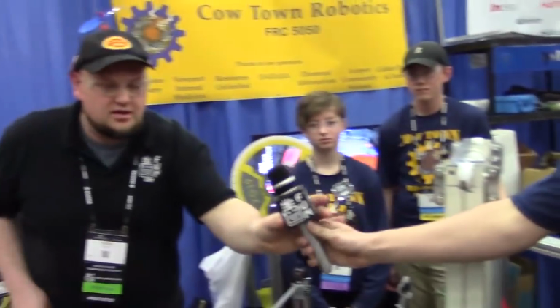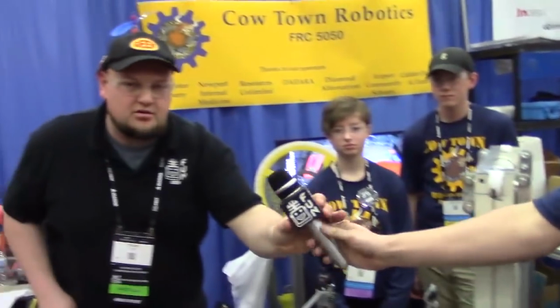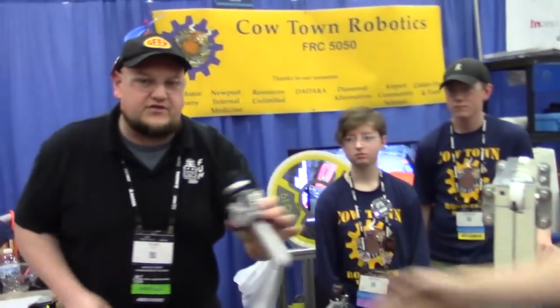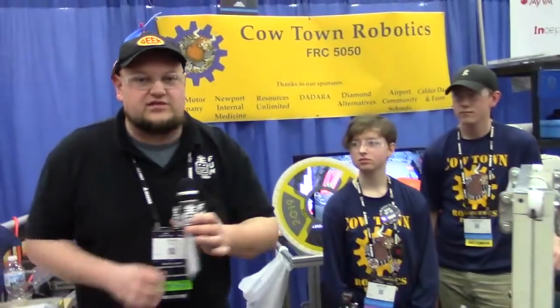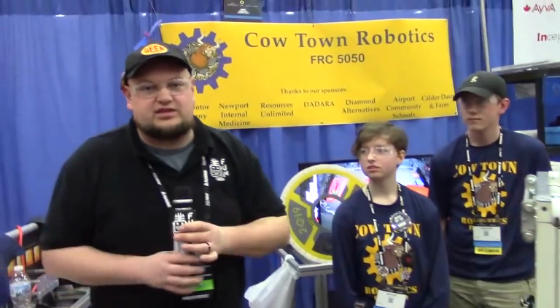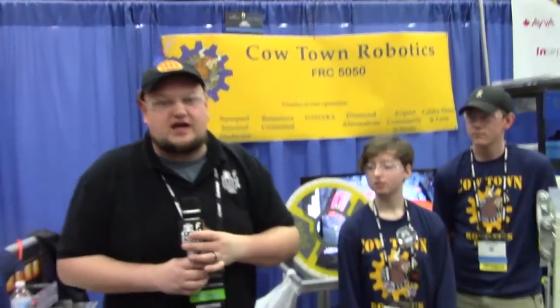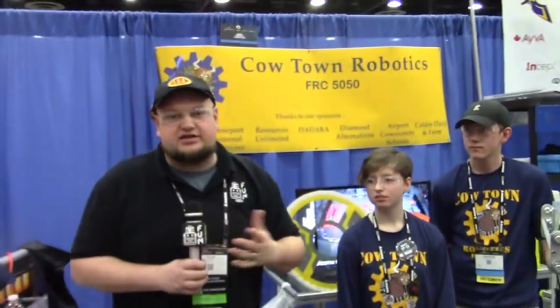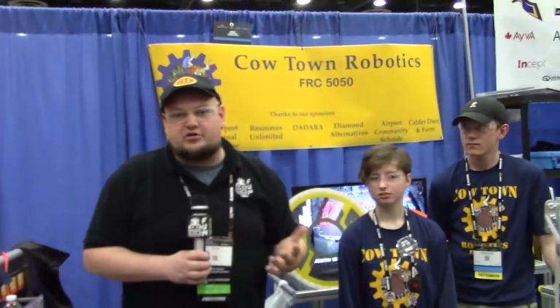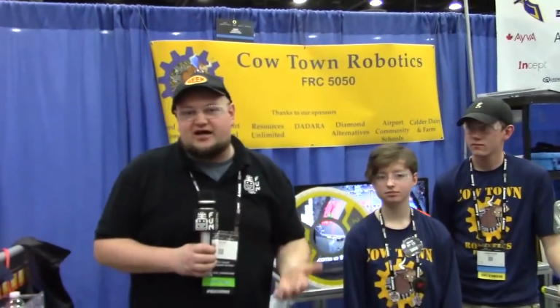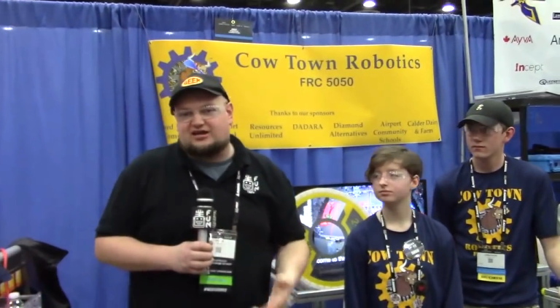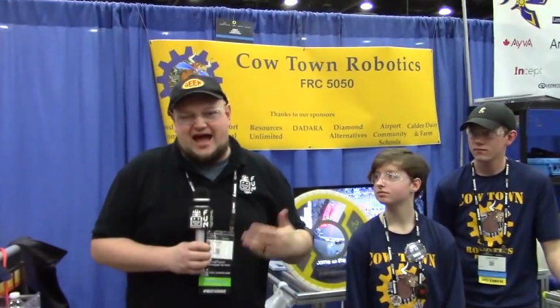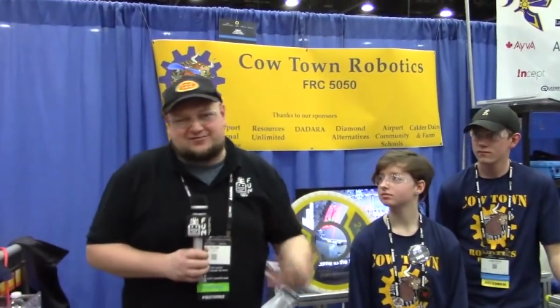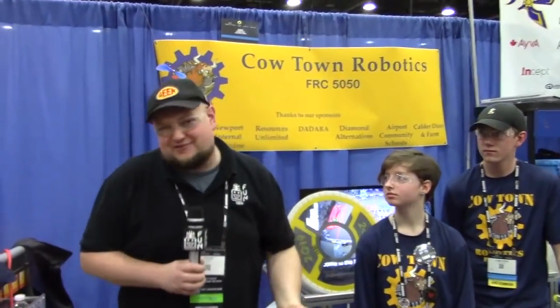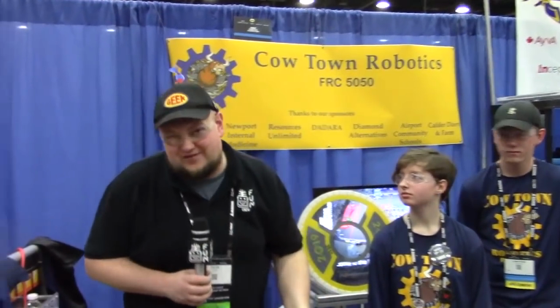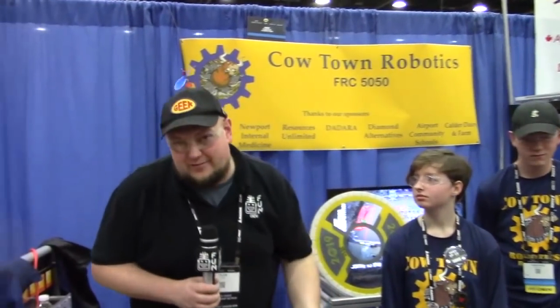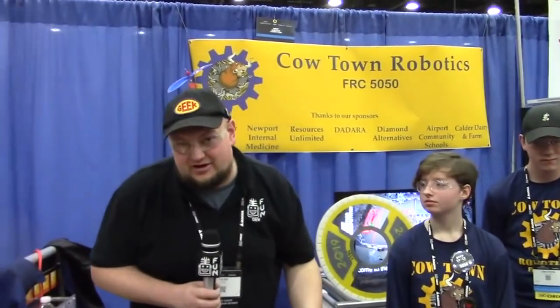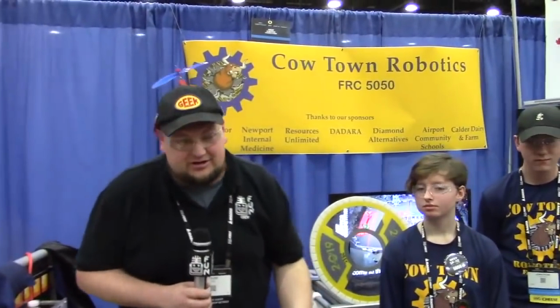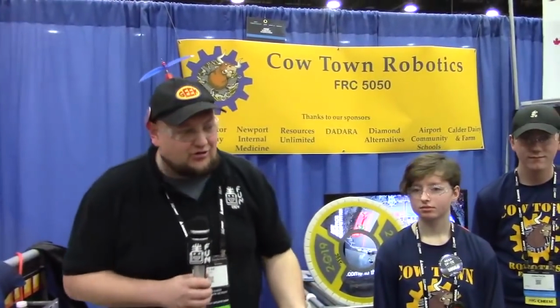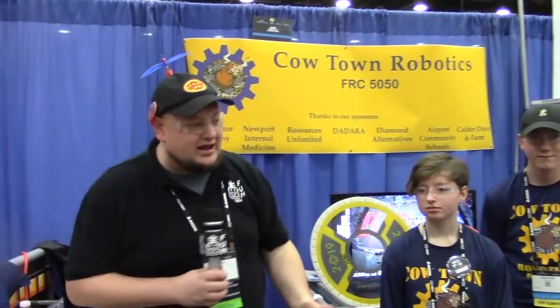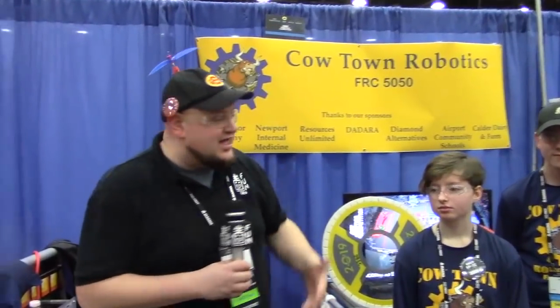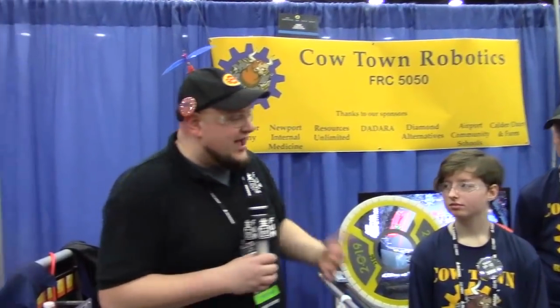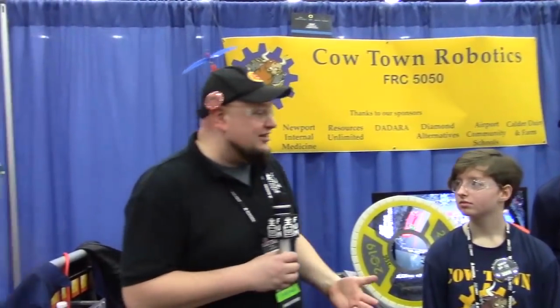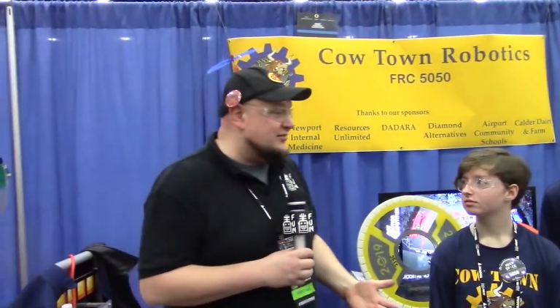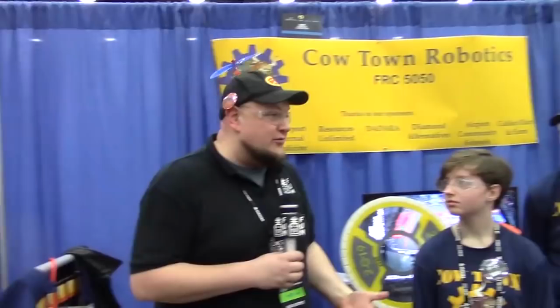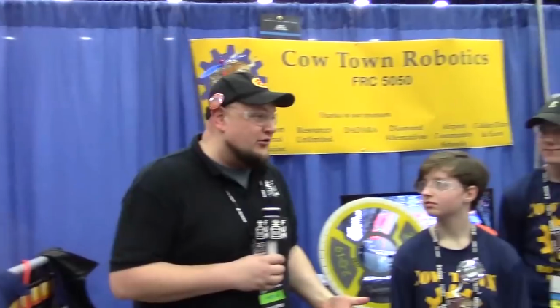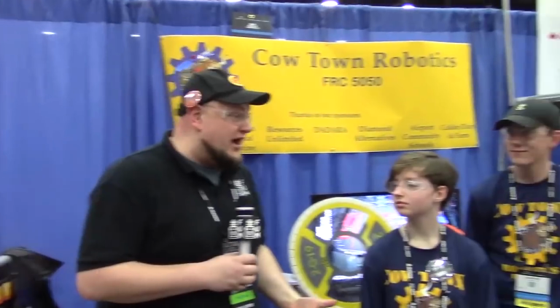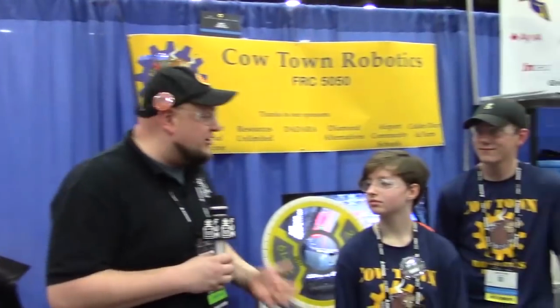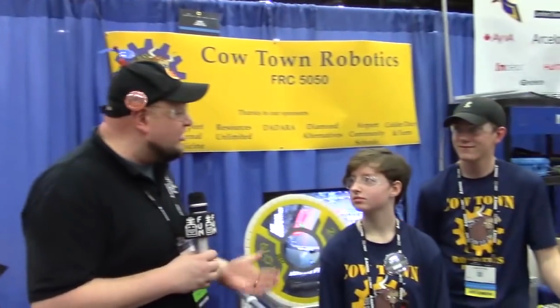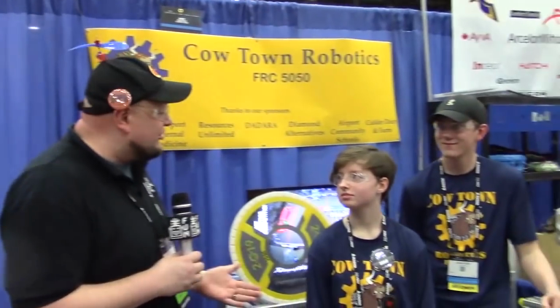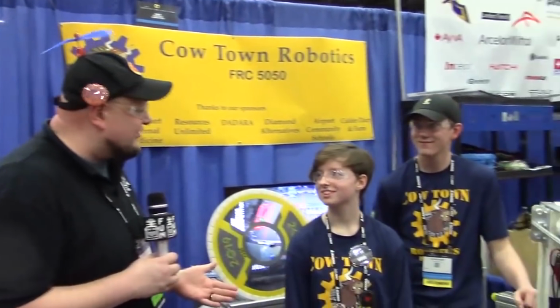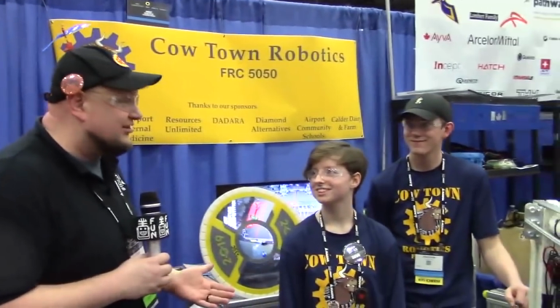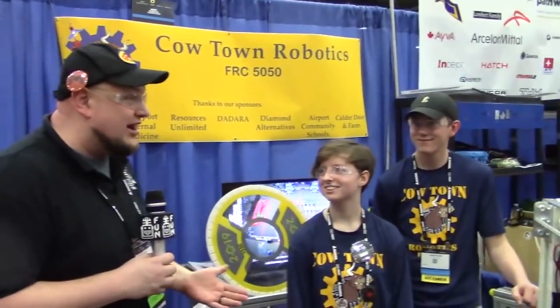Well, 5050 Cowtown Robotics looking absolutely phenomenal here in Detroit. Can't wait to see more of your robot here — good luck the rest of the way.